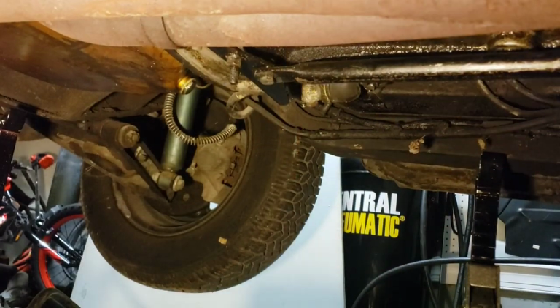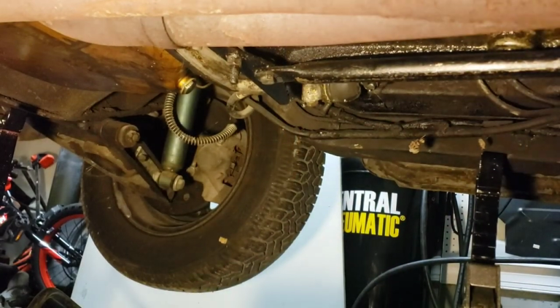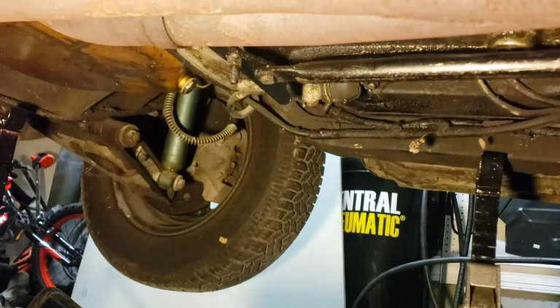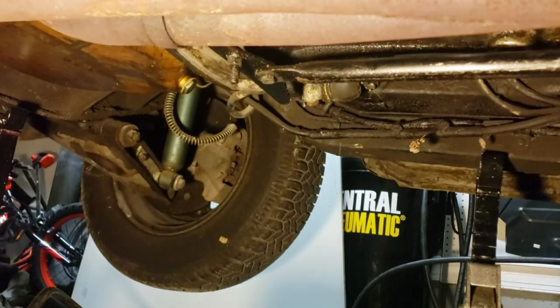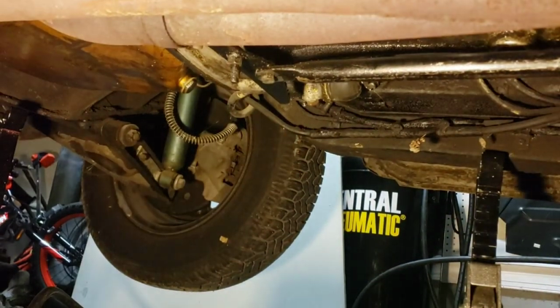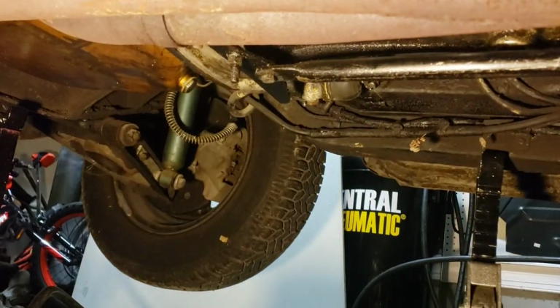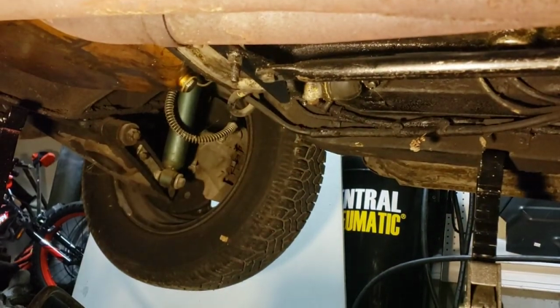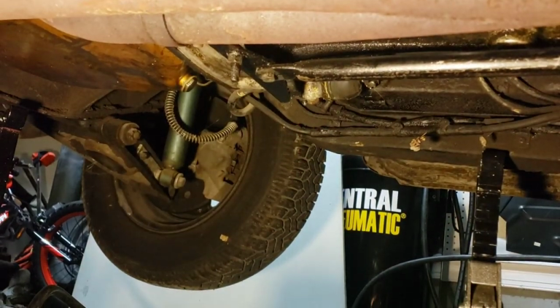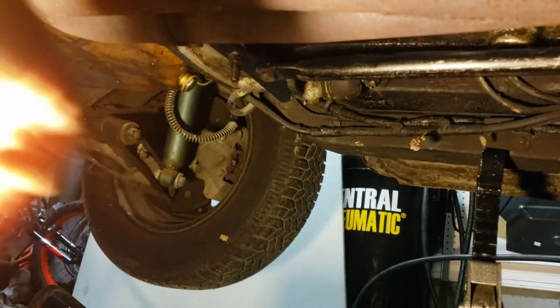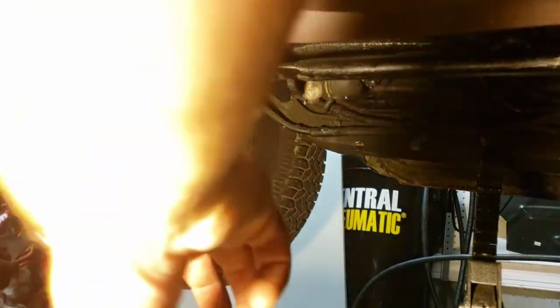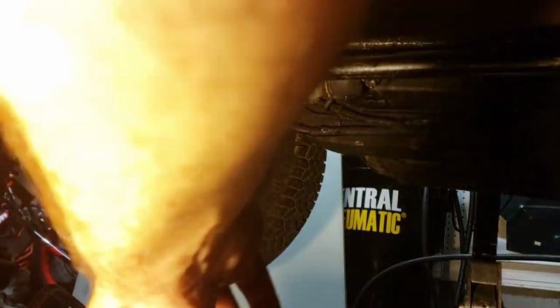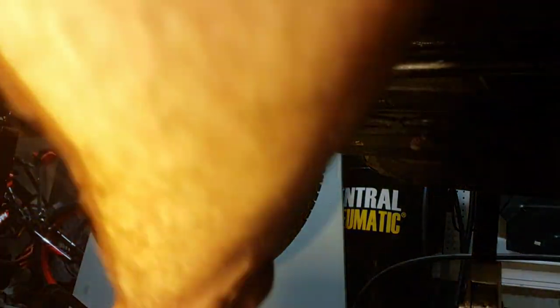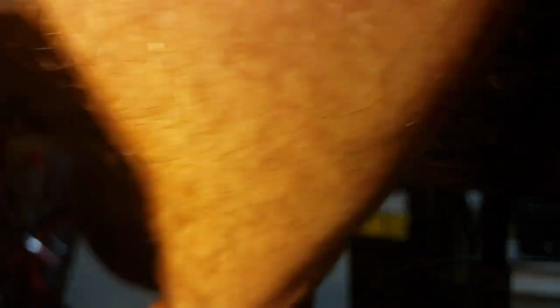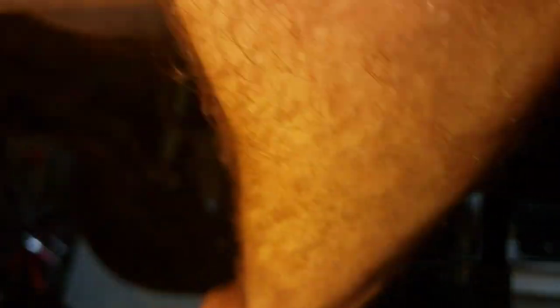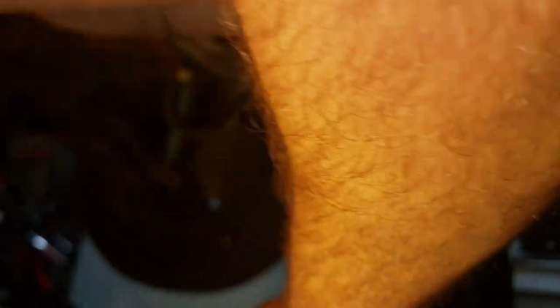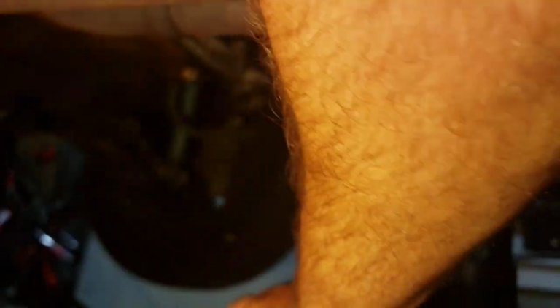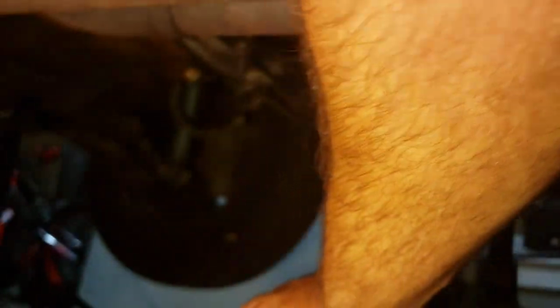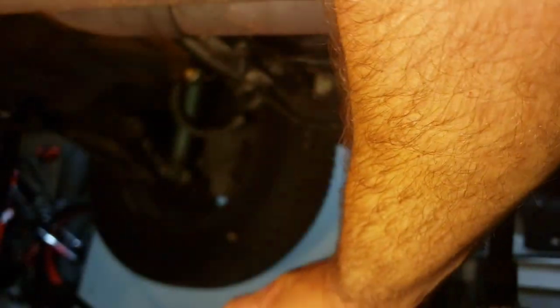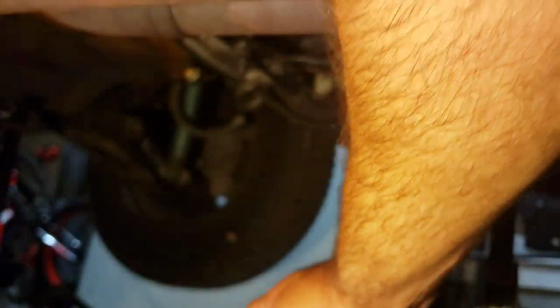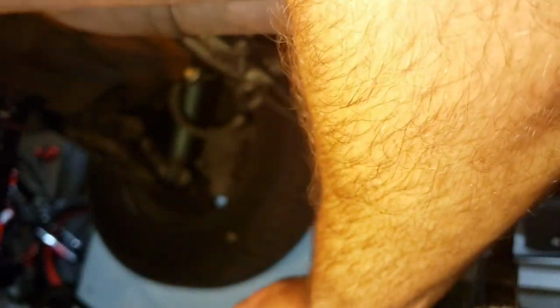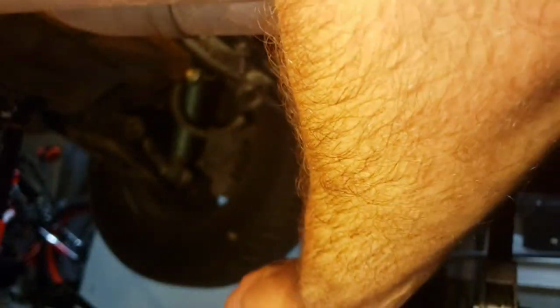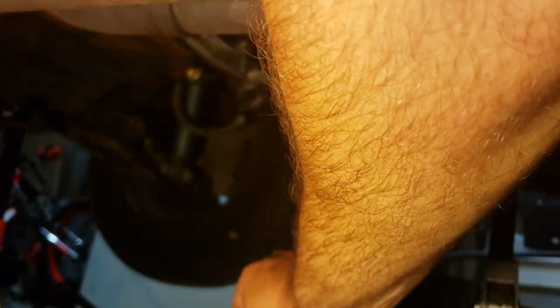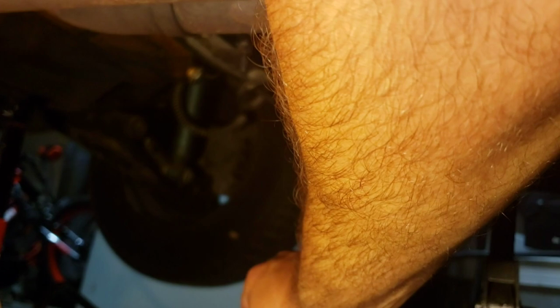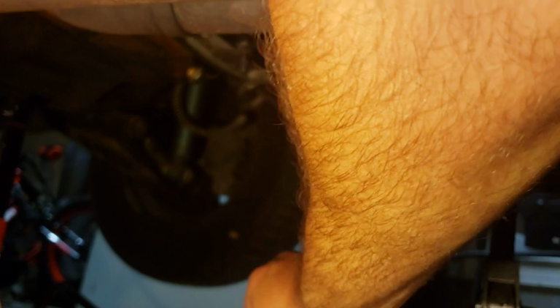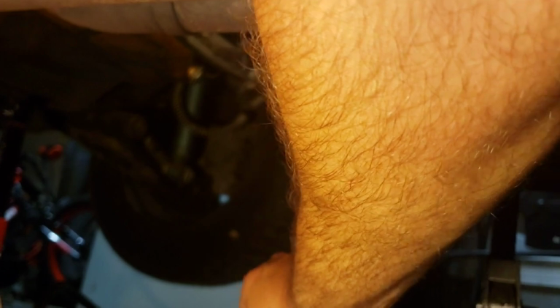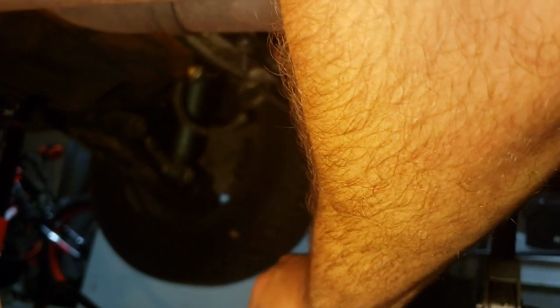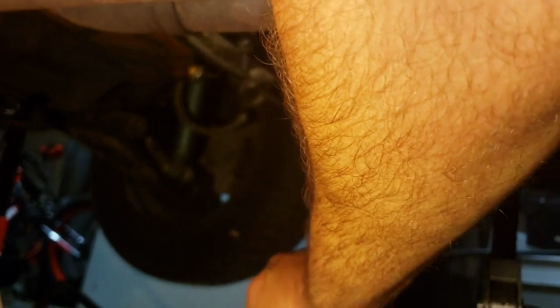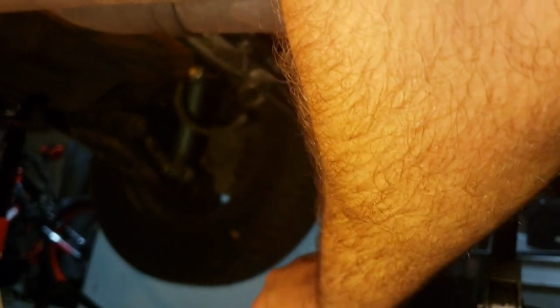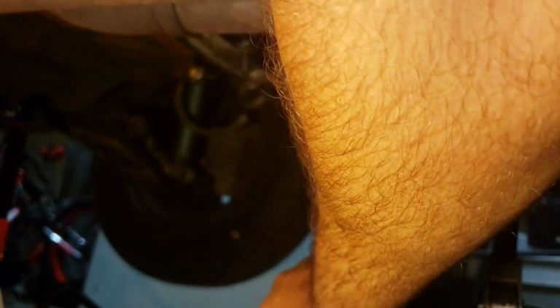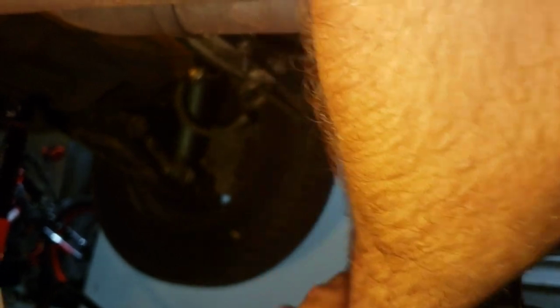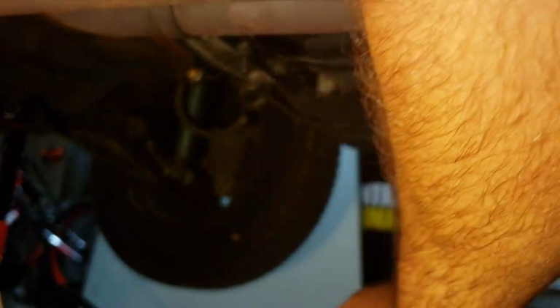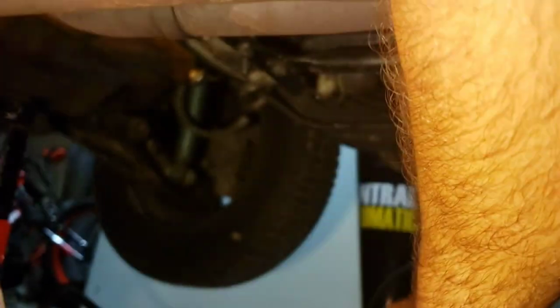Well, that all ended with a bang. It does look like I need a new slave cylinder because she is leaking.